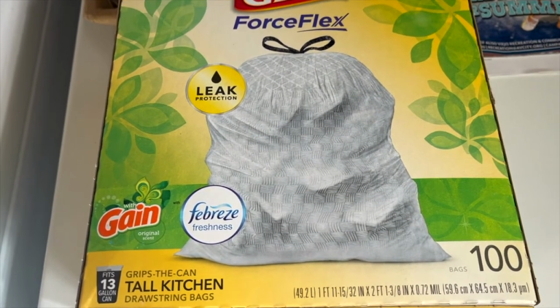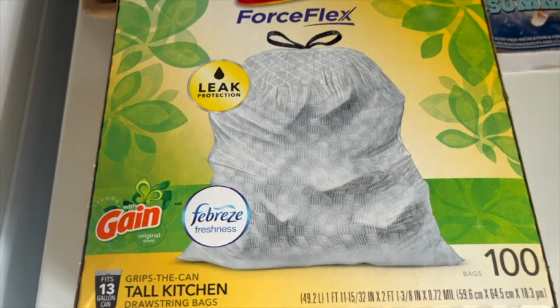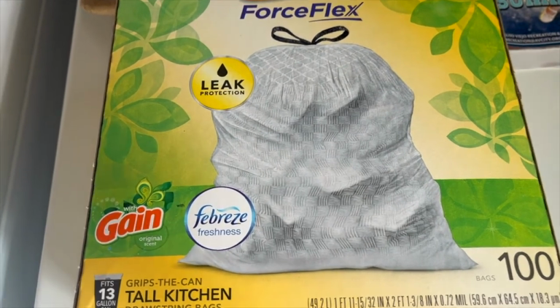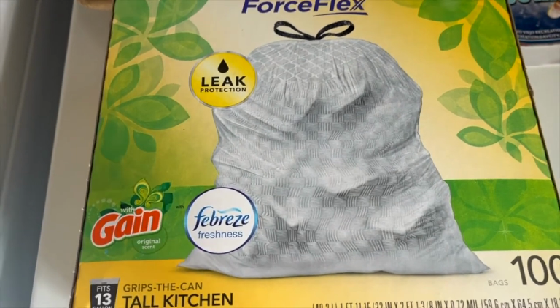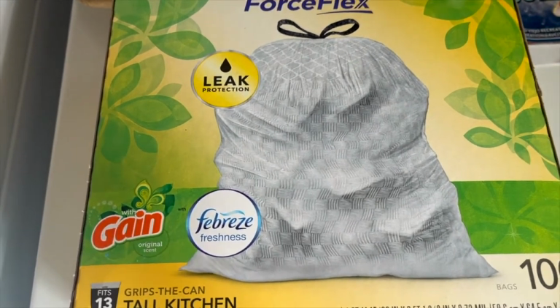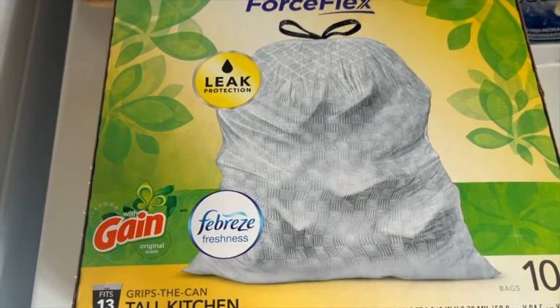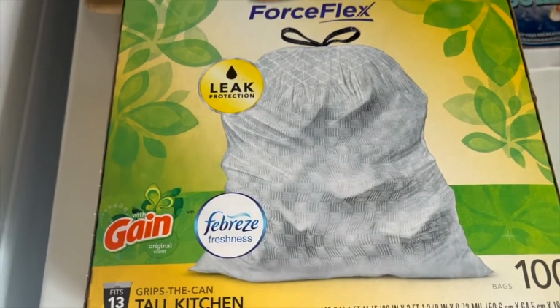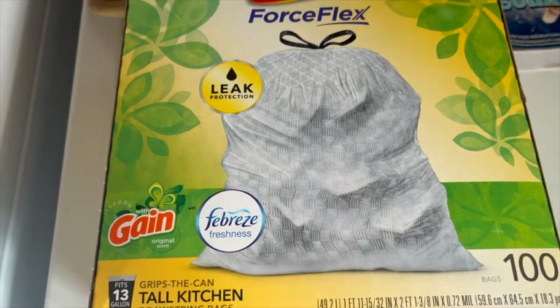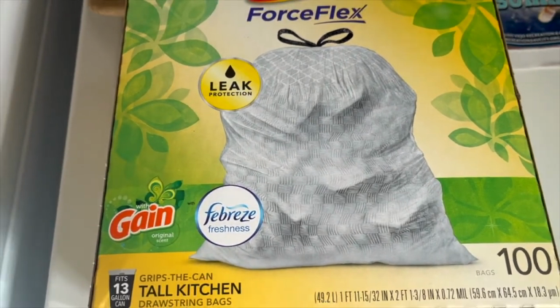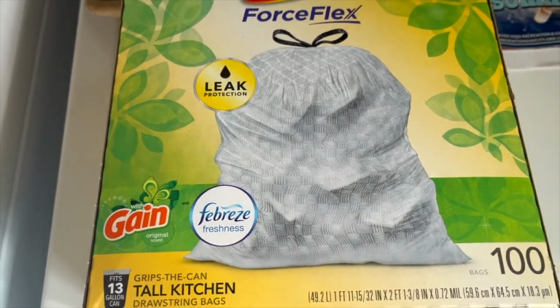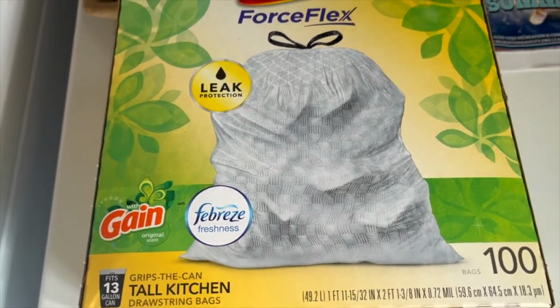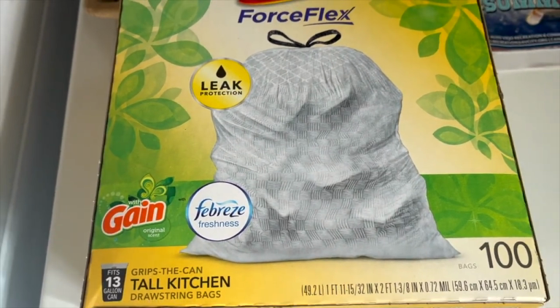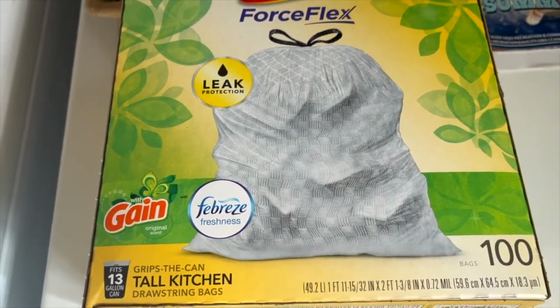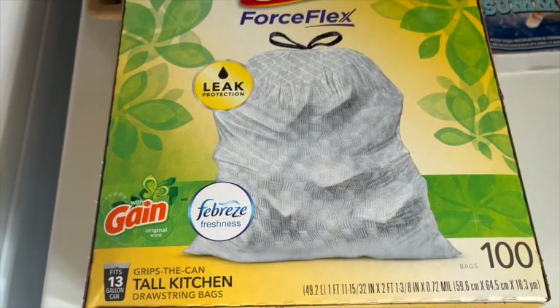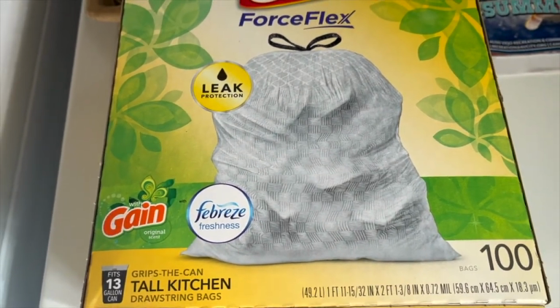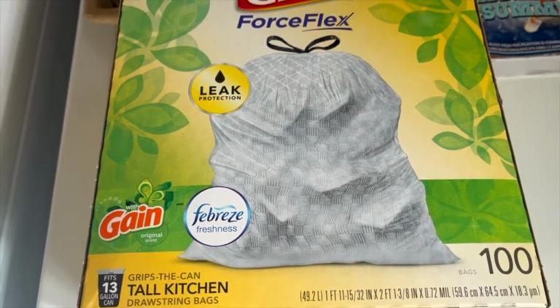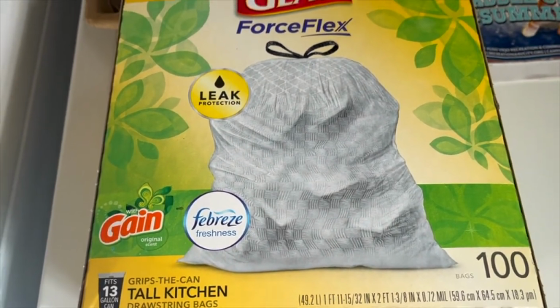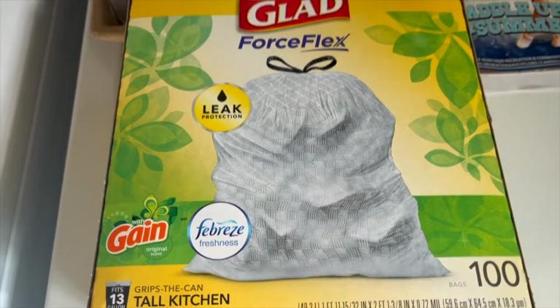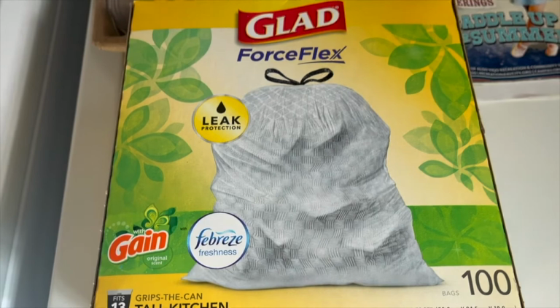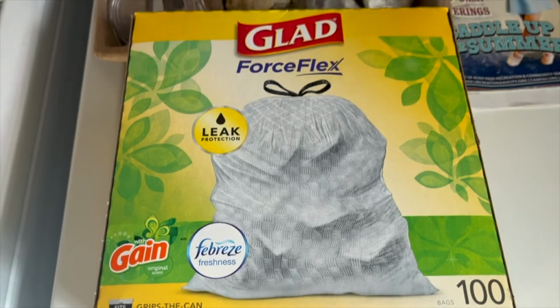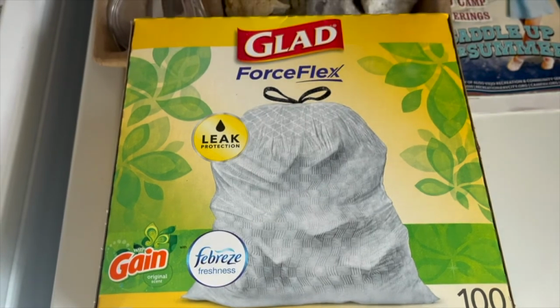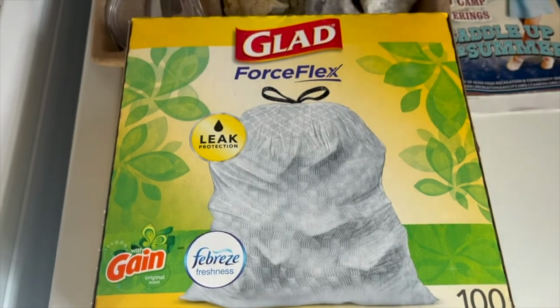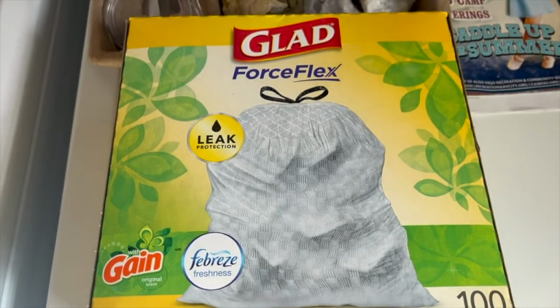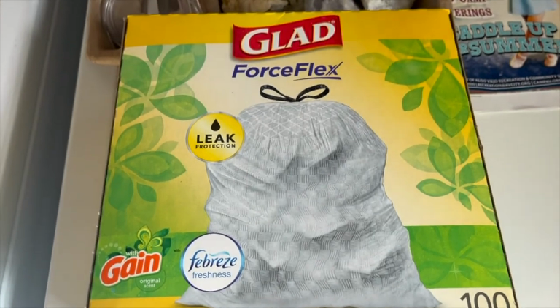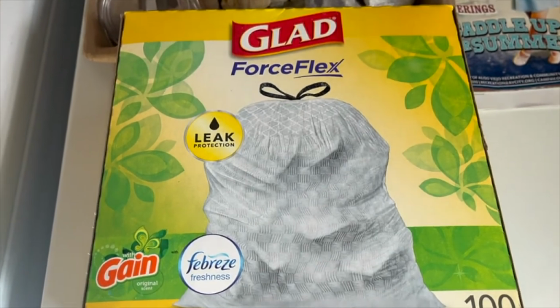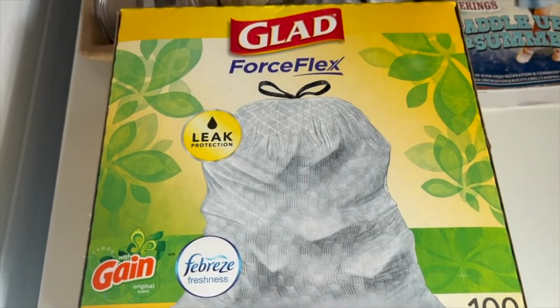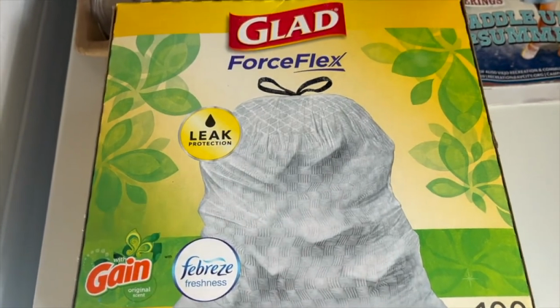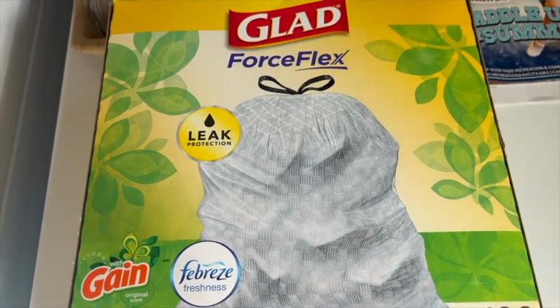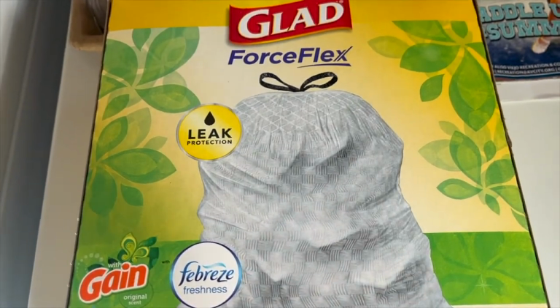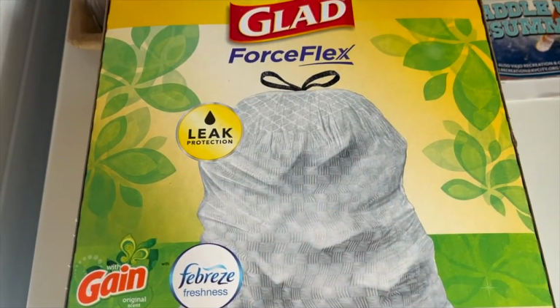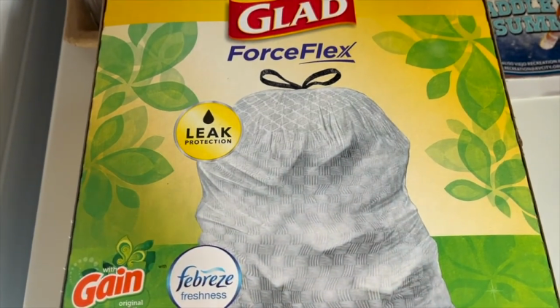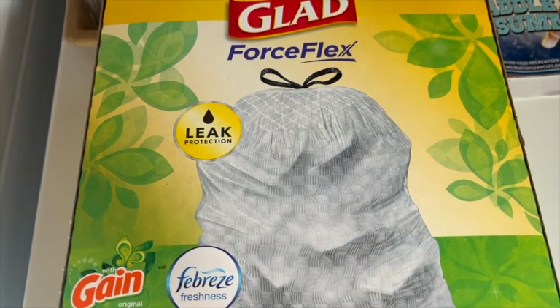It's just the original Gain scent. Glad Force Flex Trash Bags.